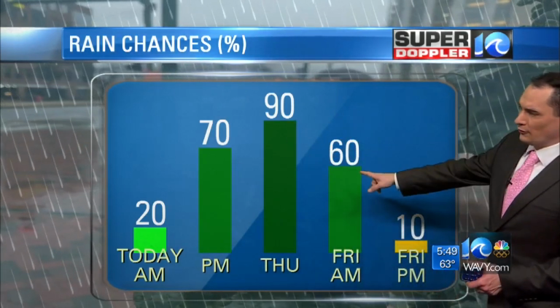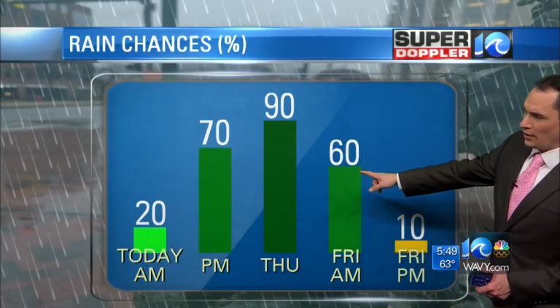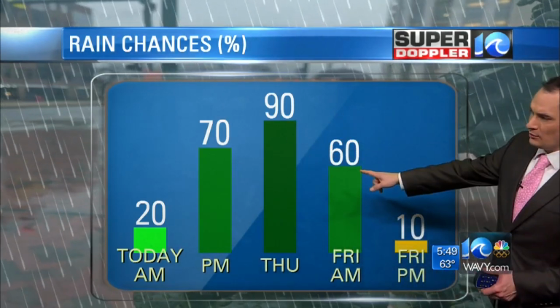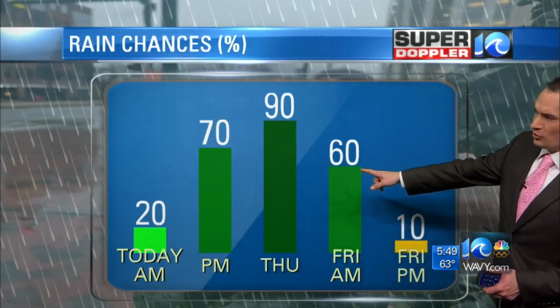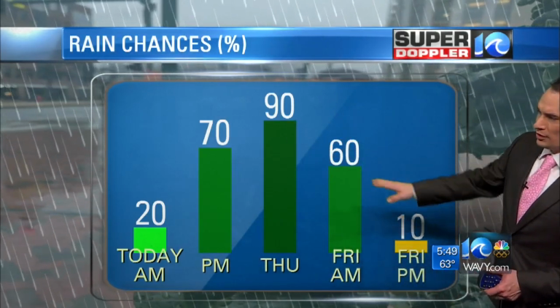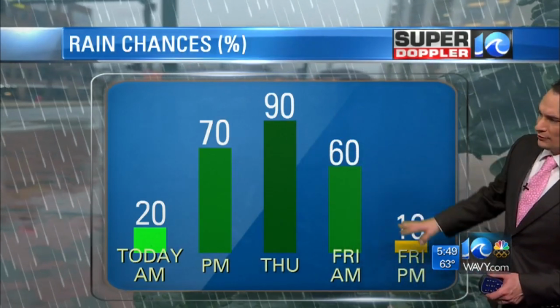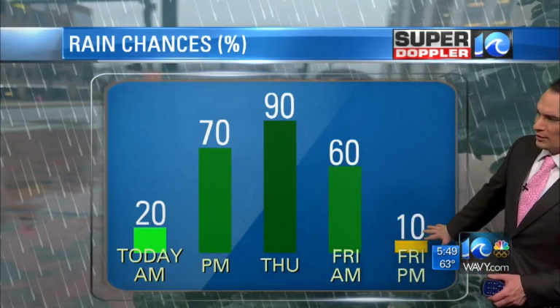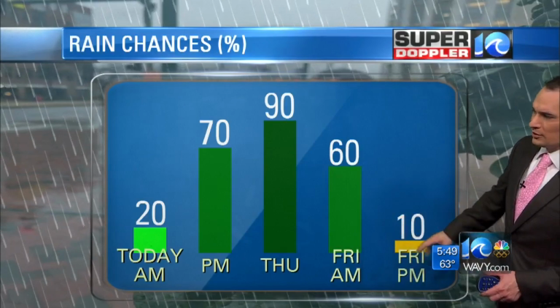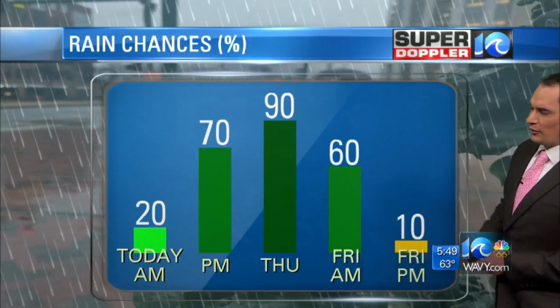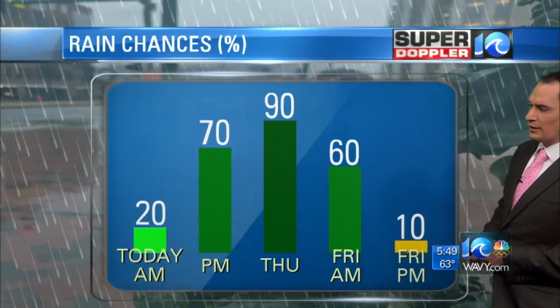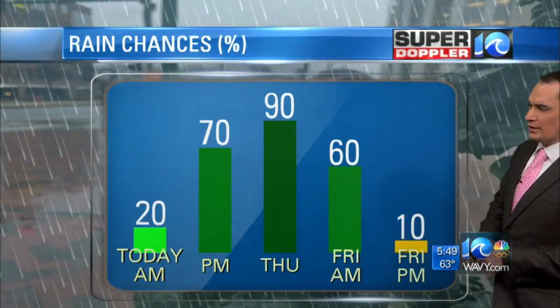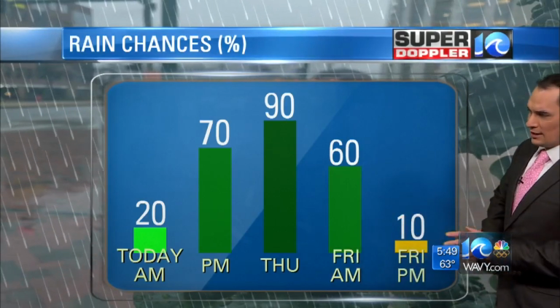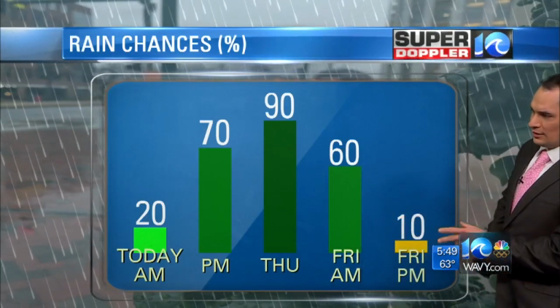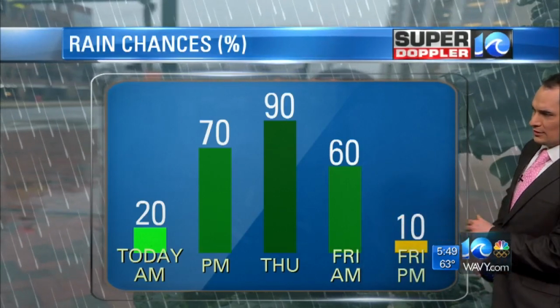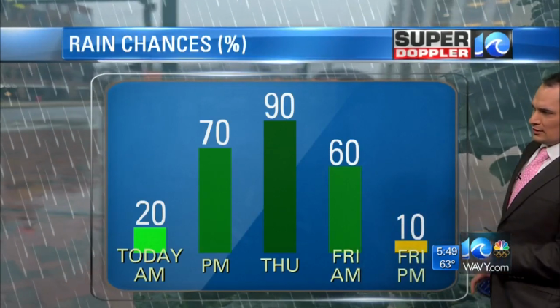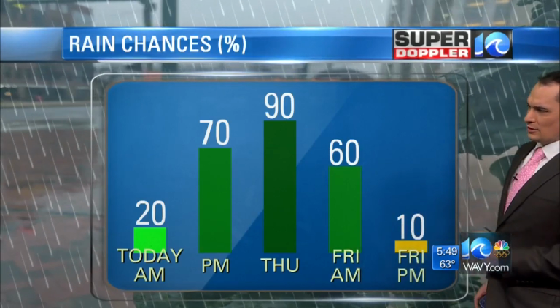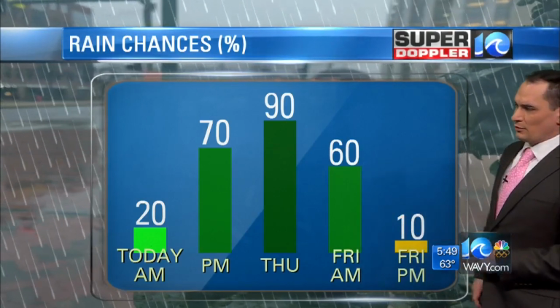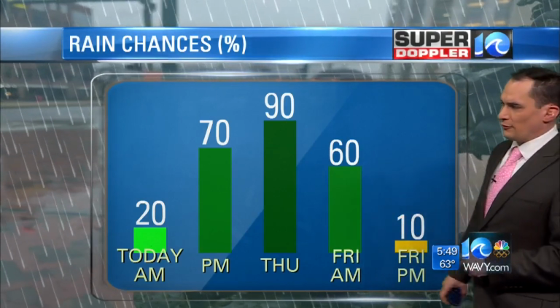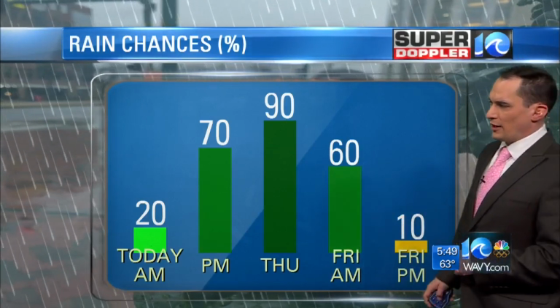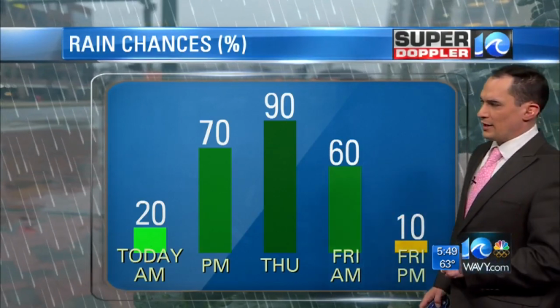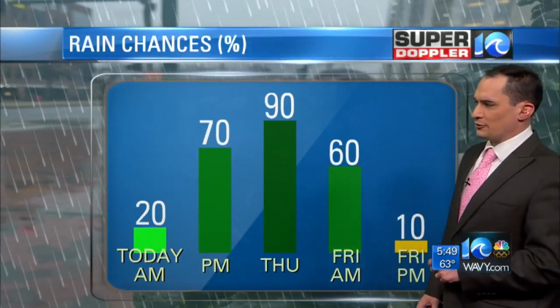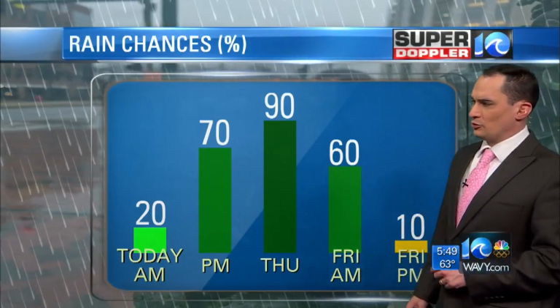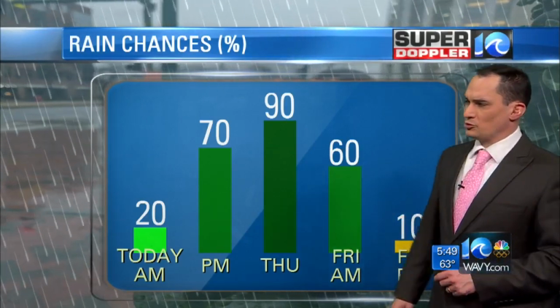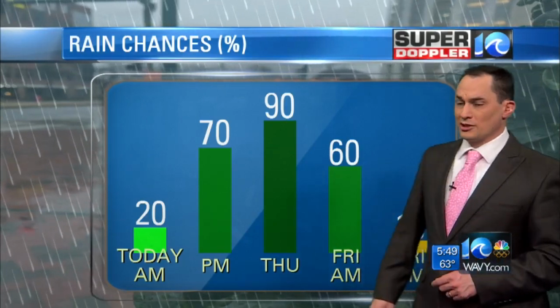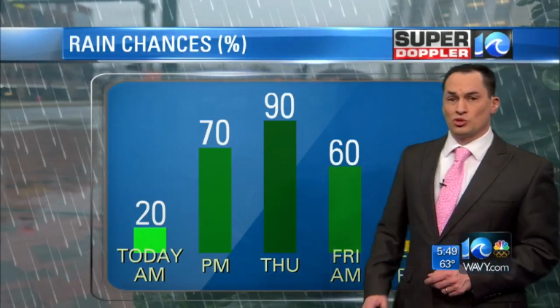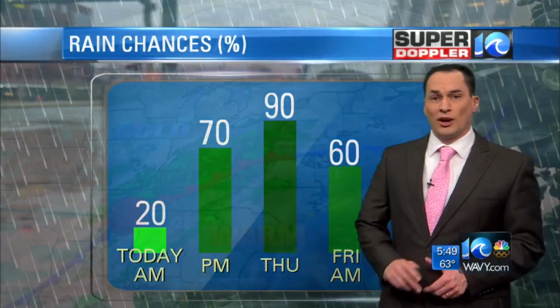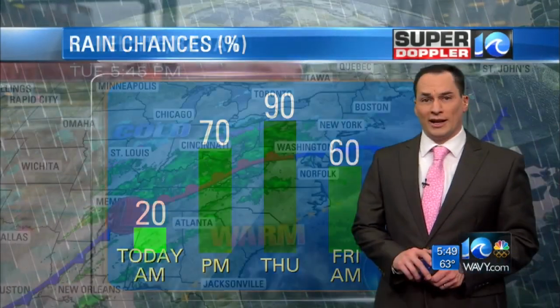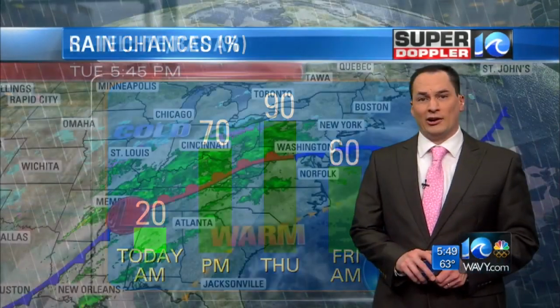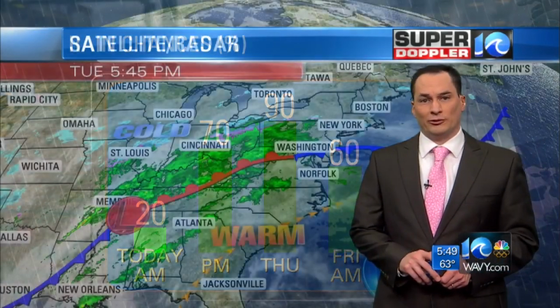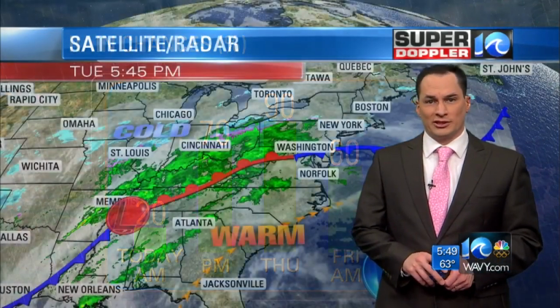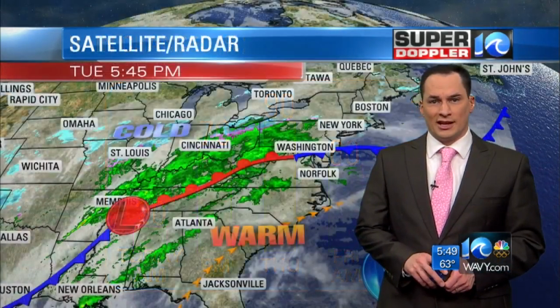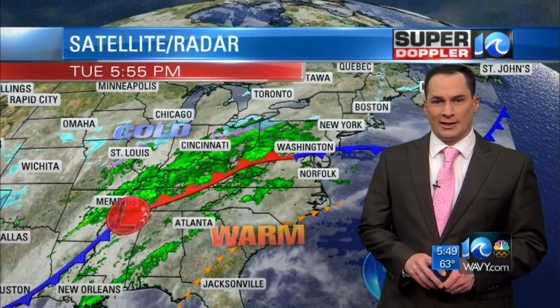A lot of rain and storms Thursday. Friday morning, a lot of rain, but then finally ending there by Friday afternoon, with things drying out for a time.